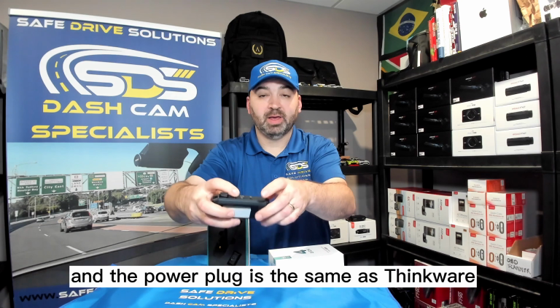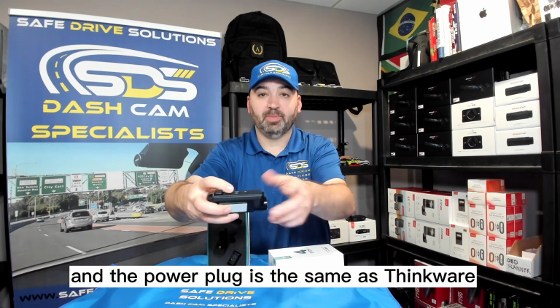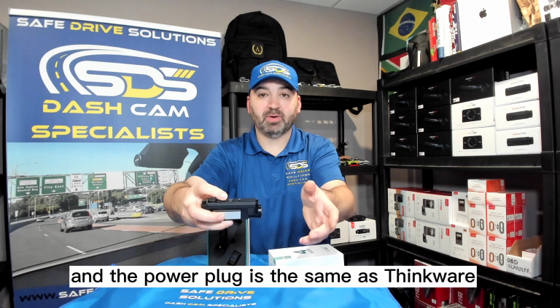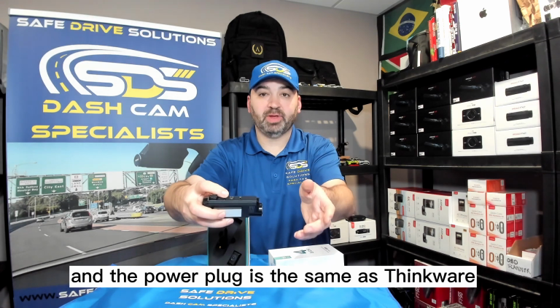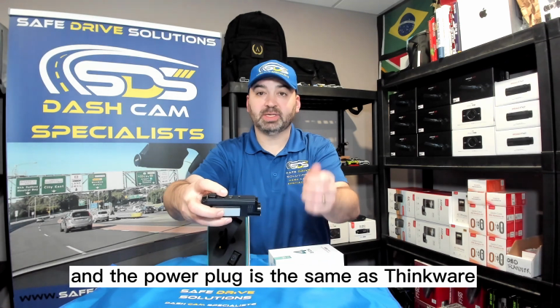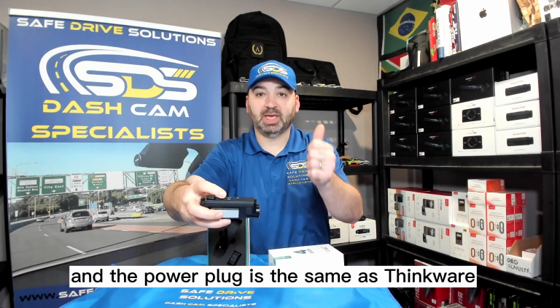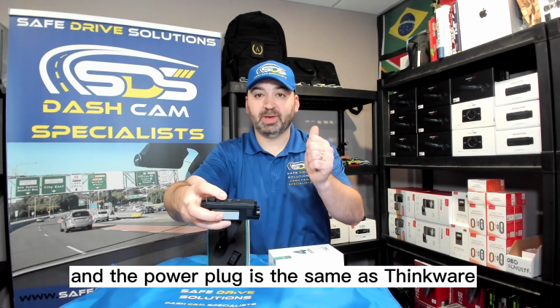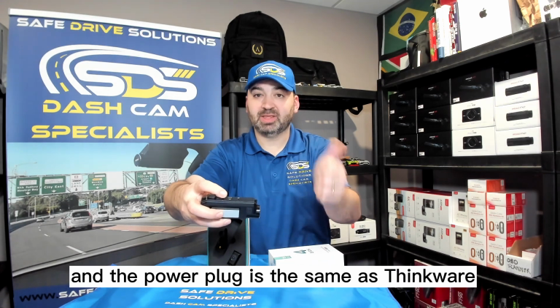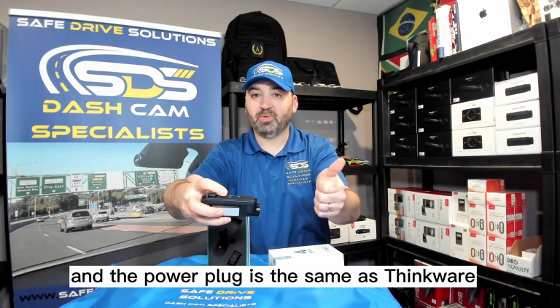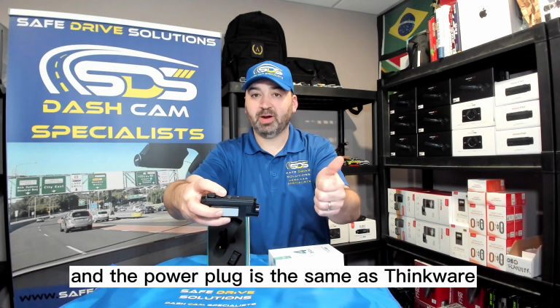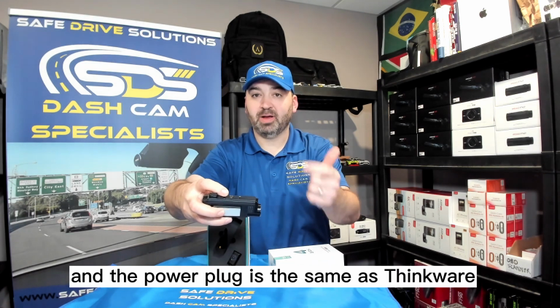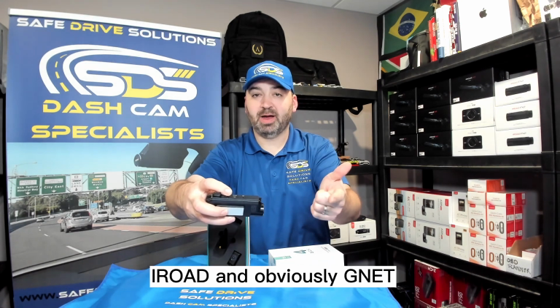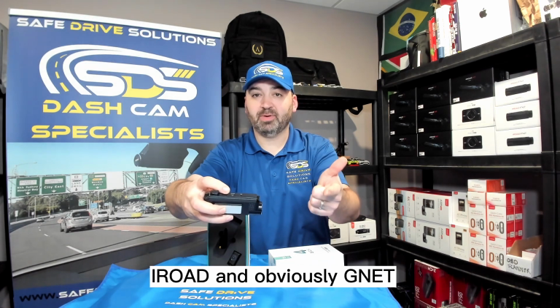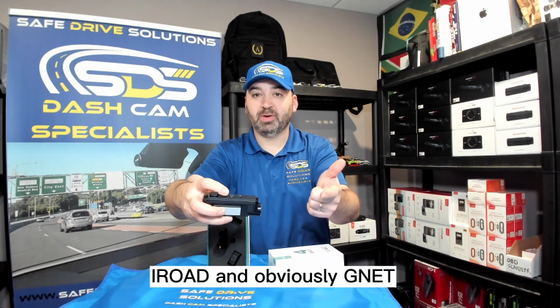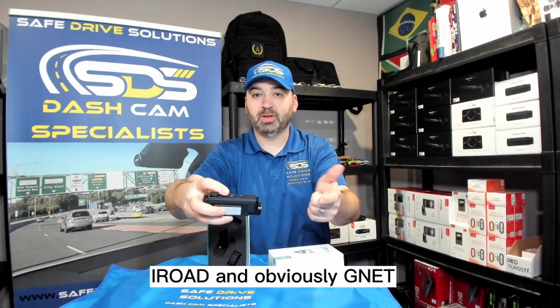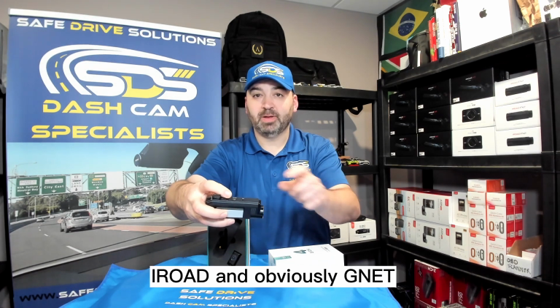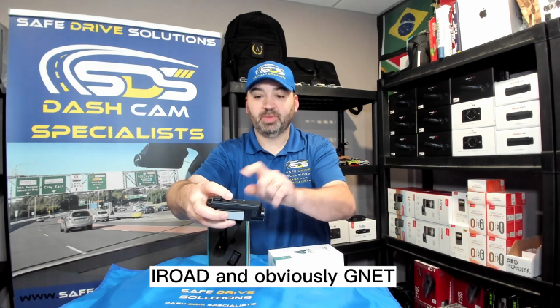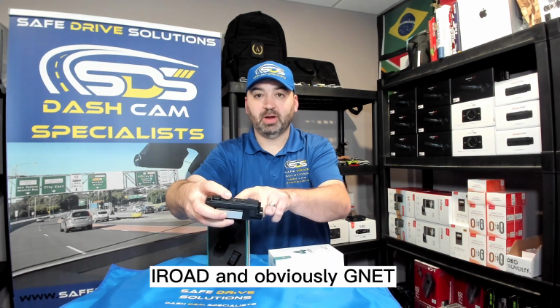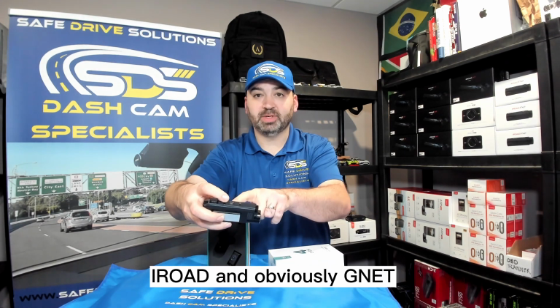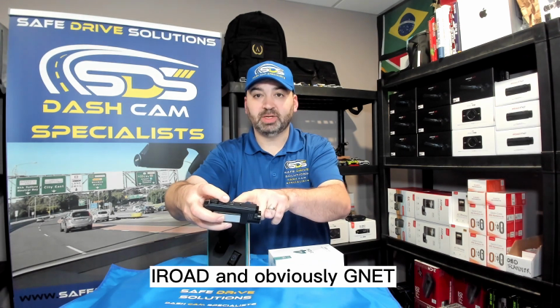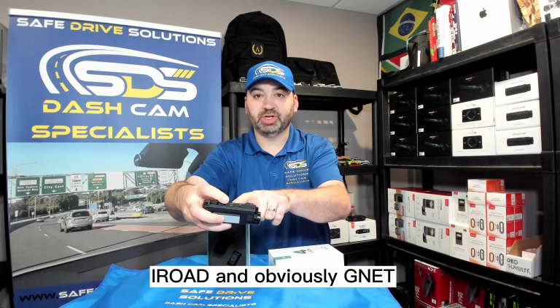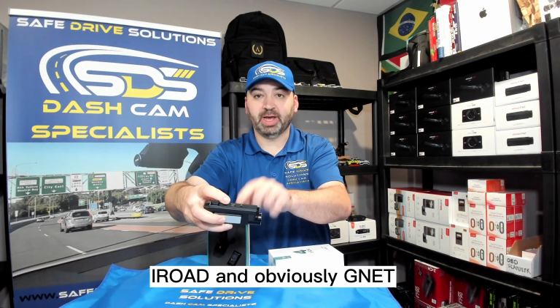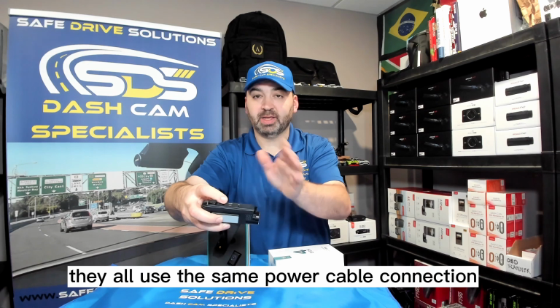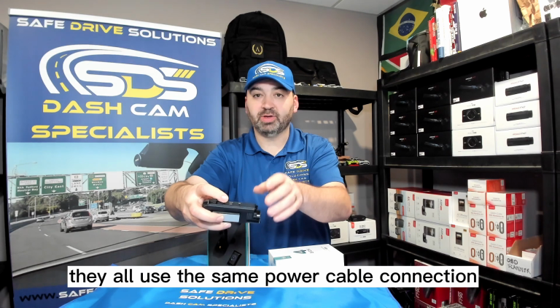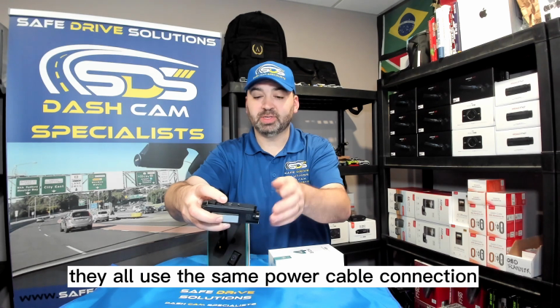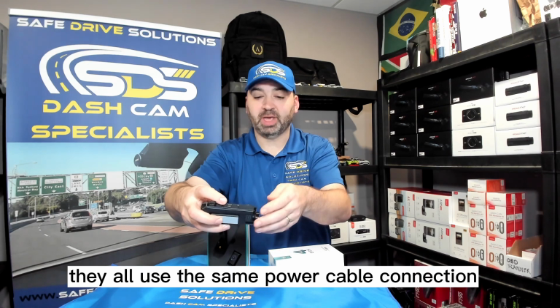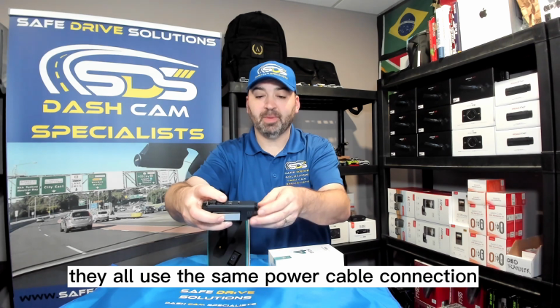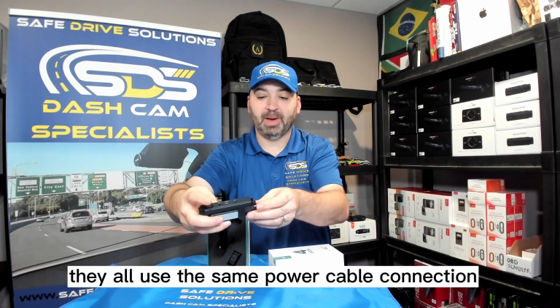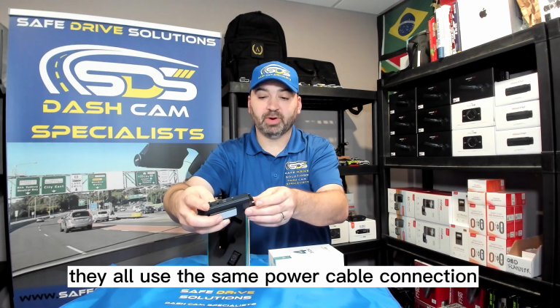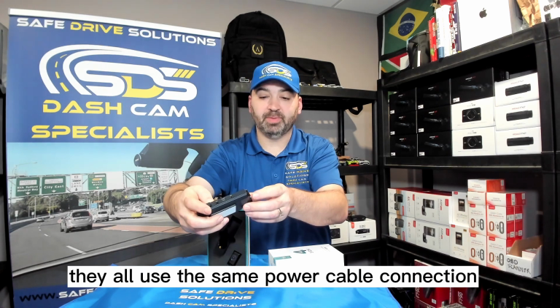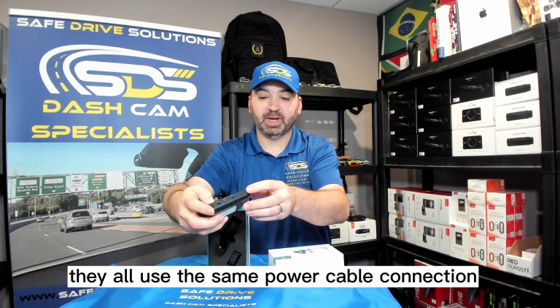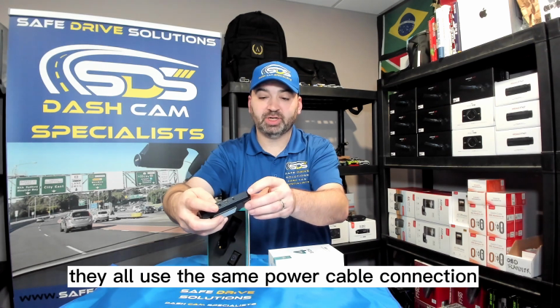The power plug is the same as Thinkware, iRODE, and obviously G-Net — they all use the same power cable connection.